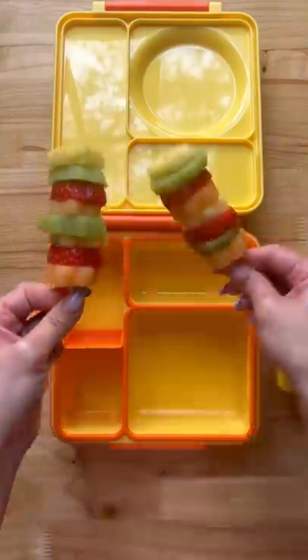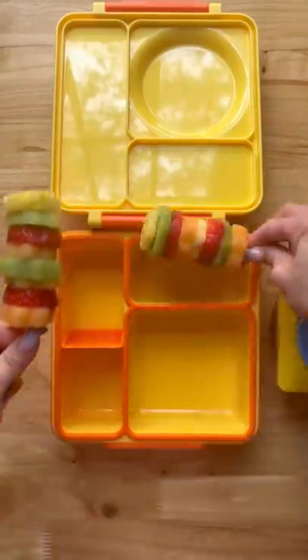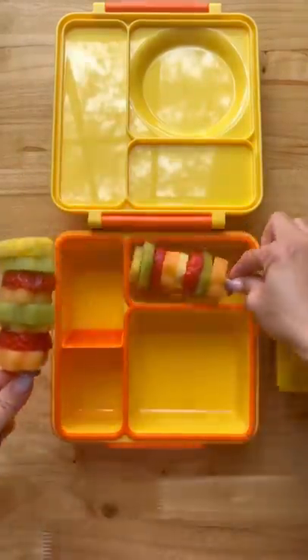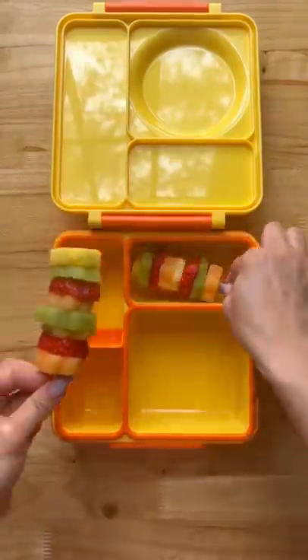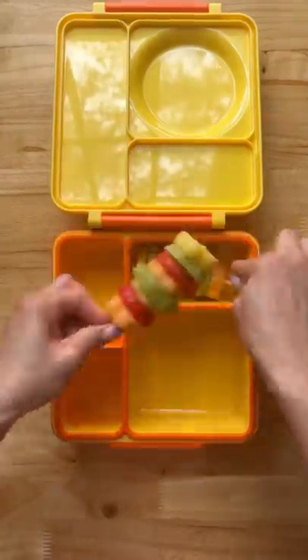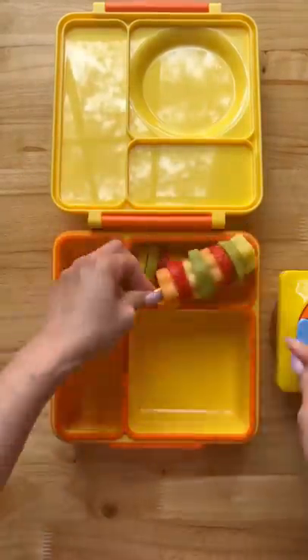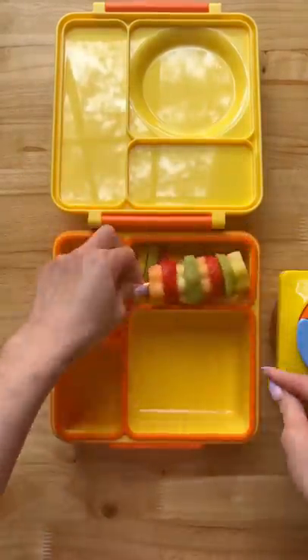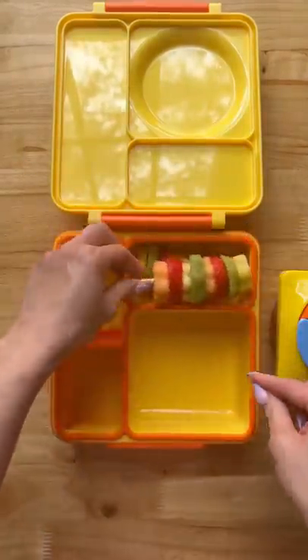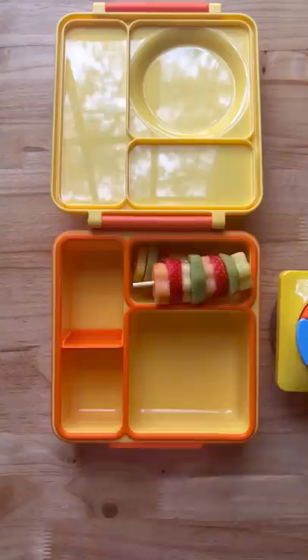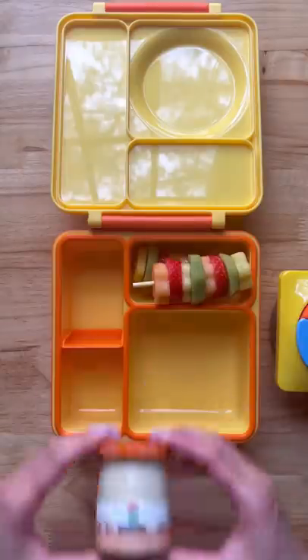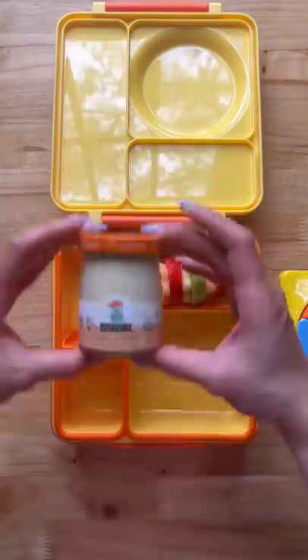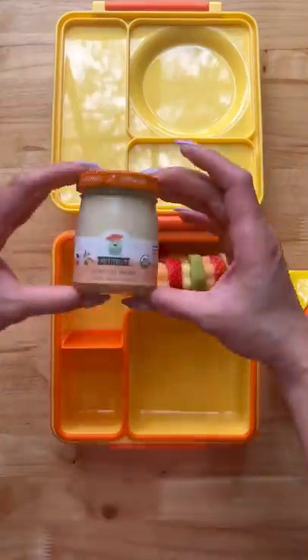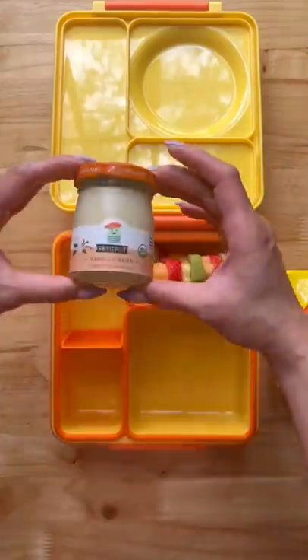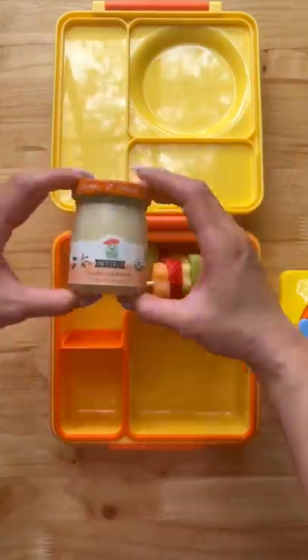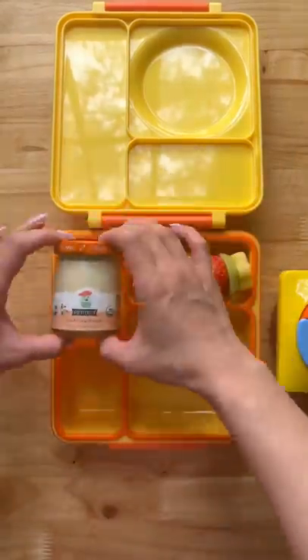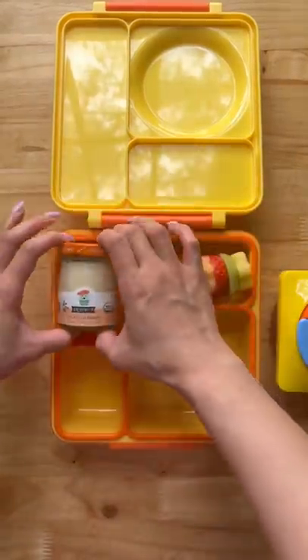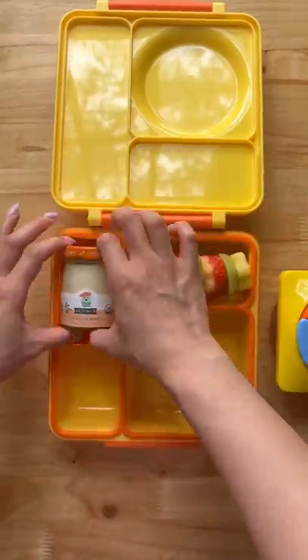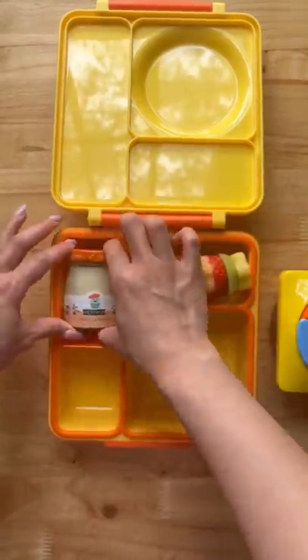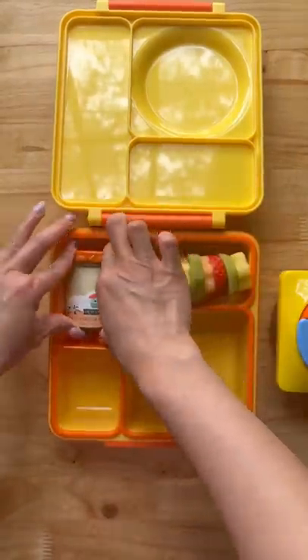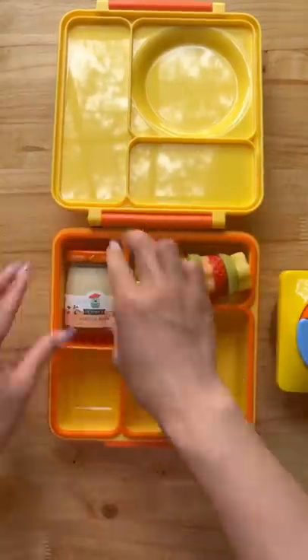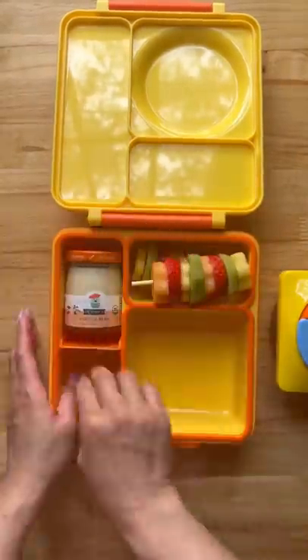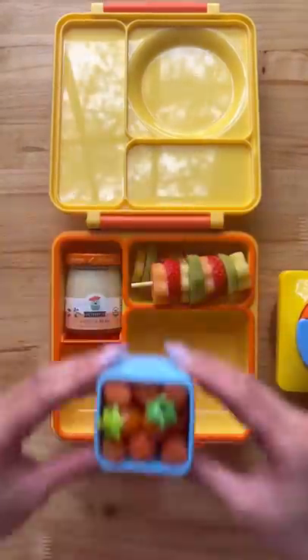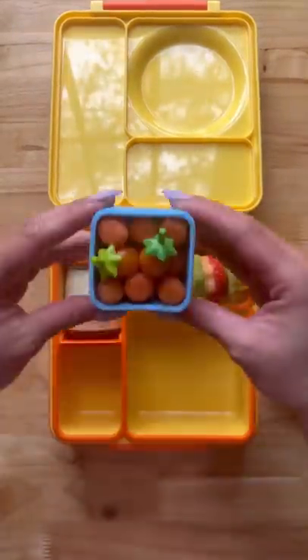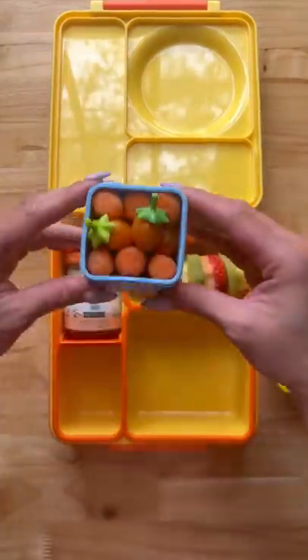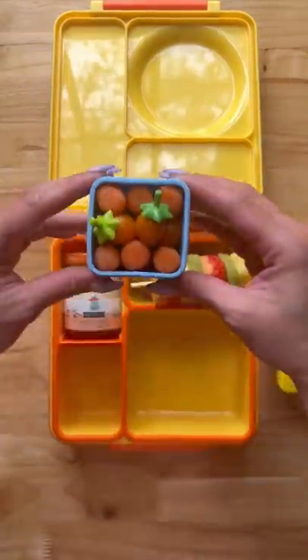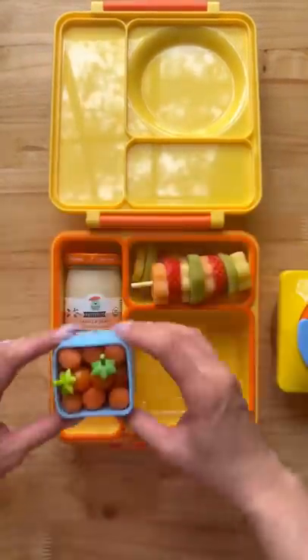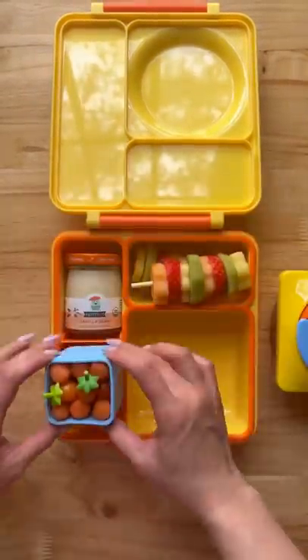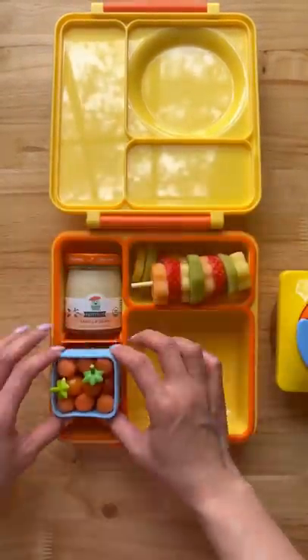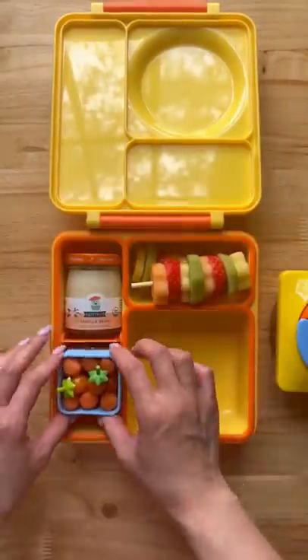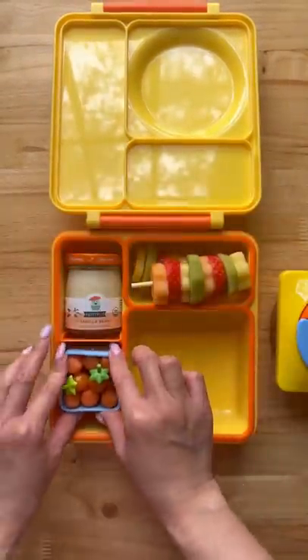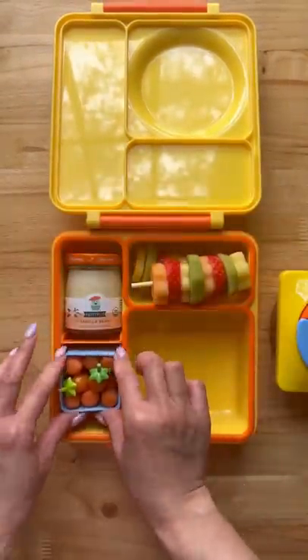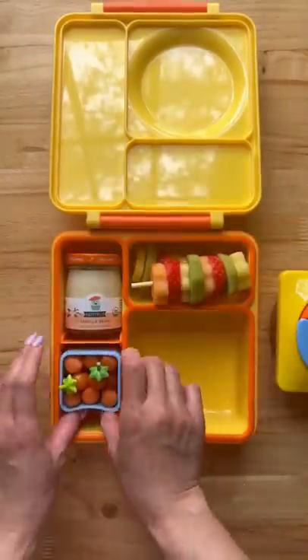Here we have fruit kebabs, this delicious vanilla pudding, some baby carrots and mini tomatoes, and cheese.